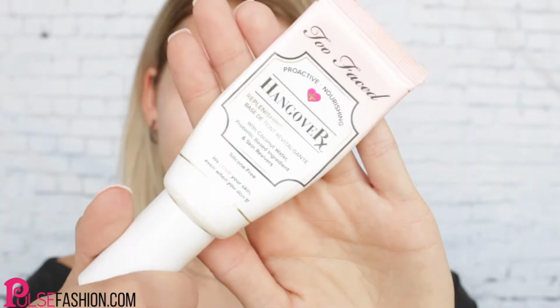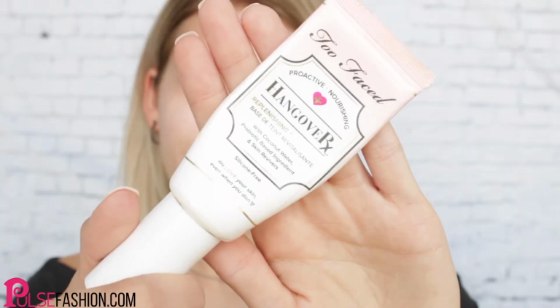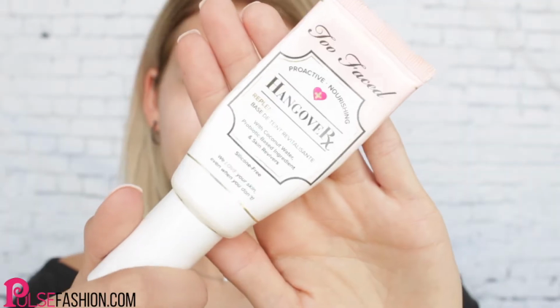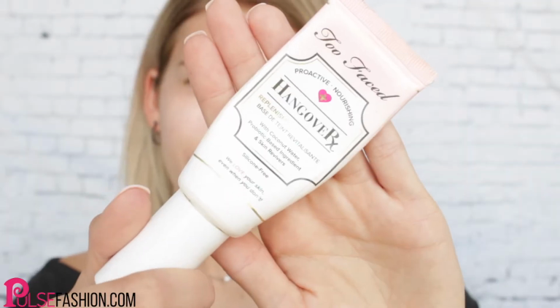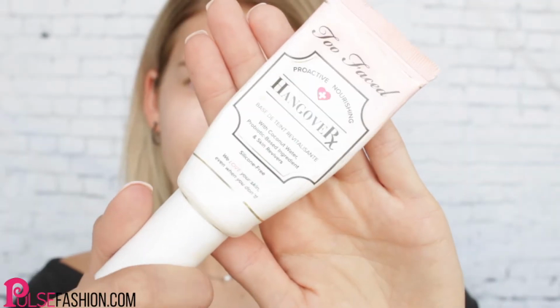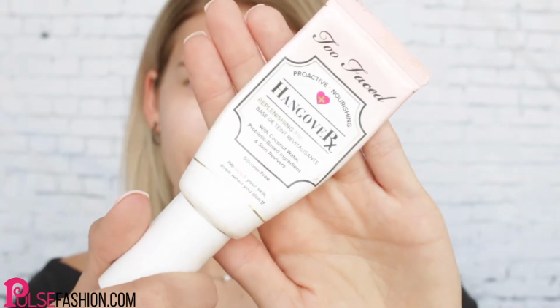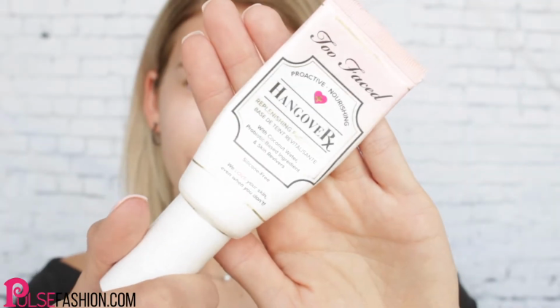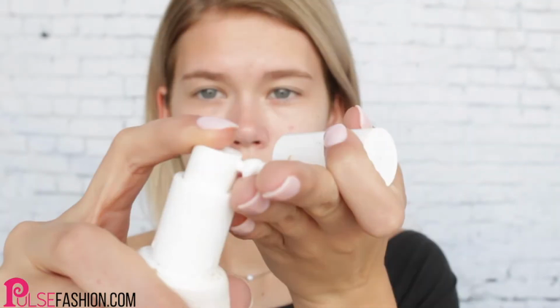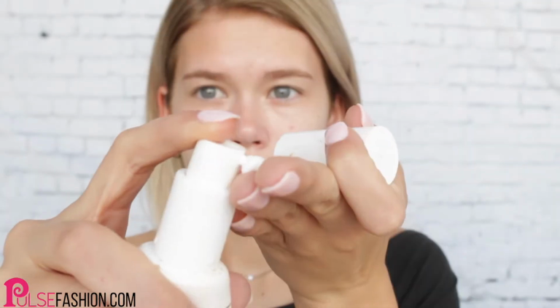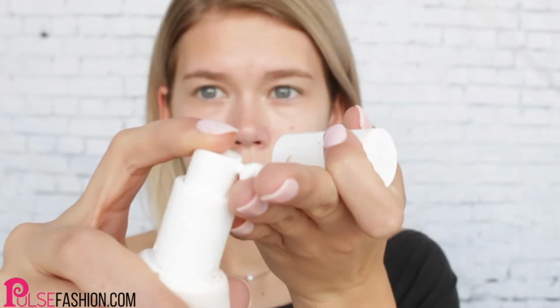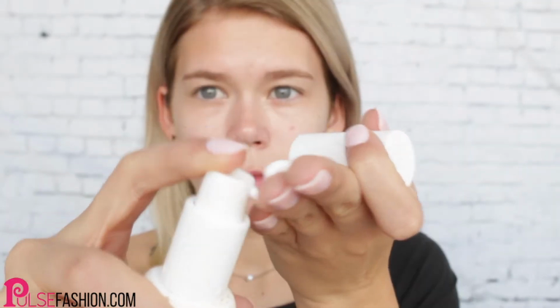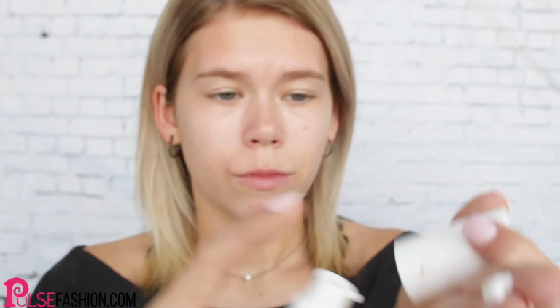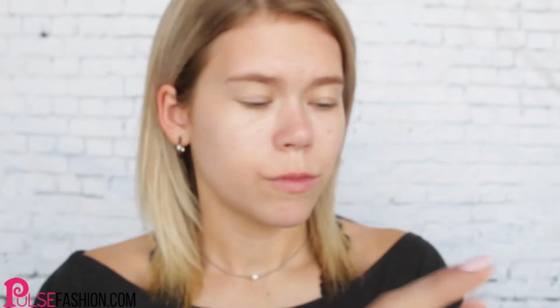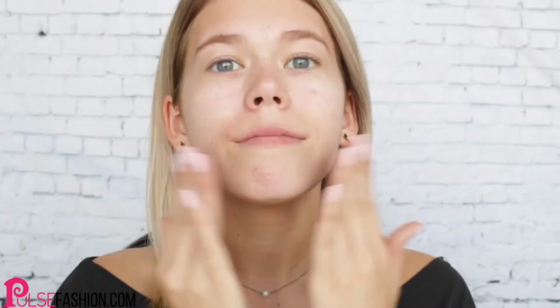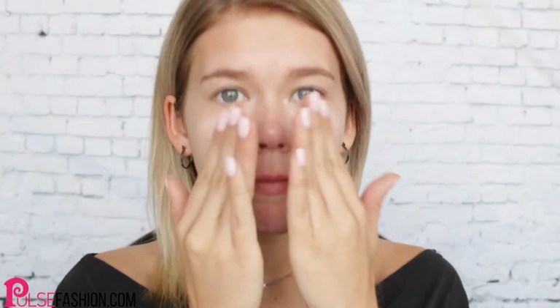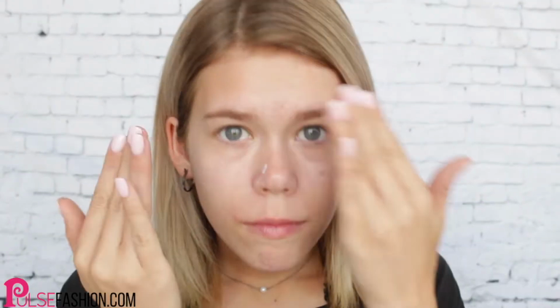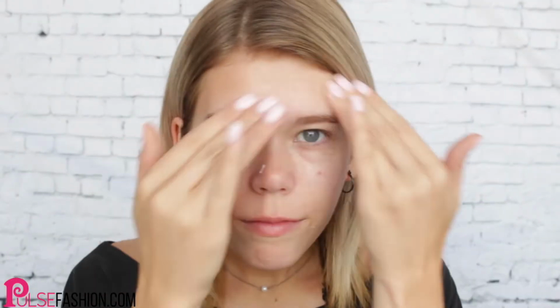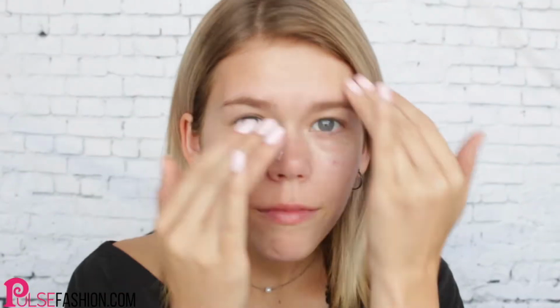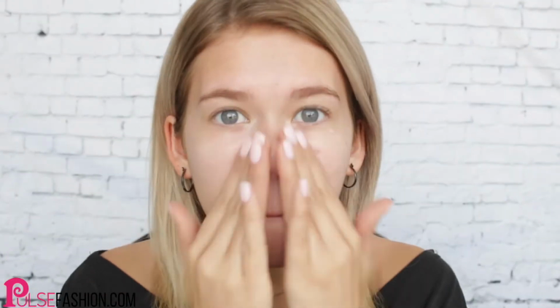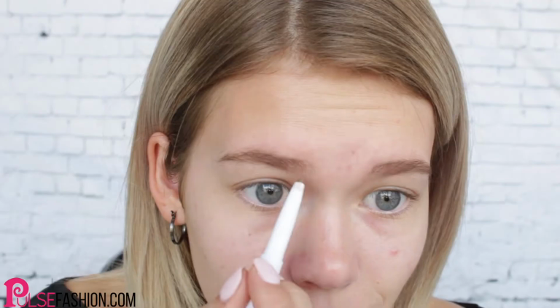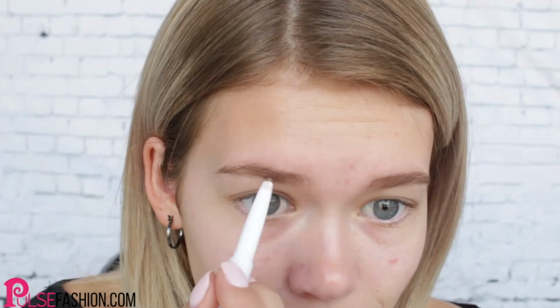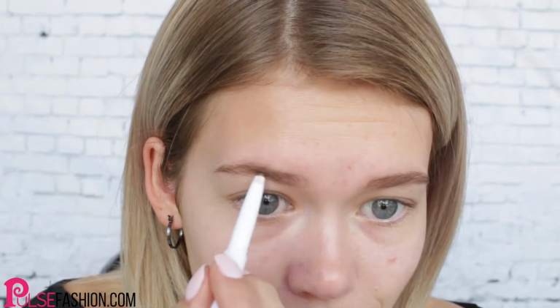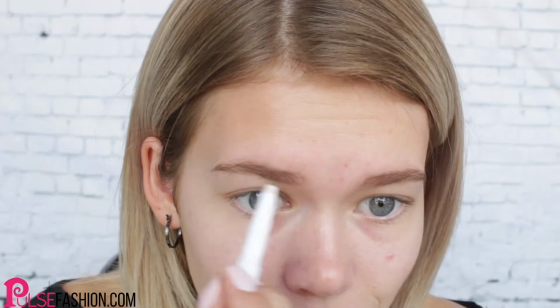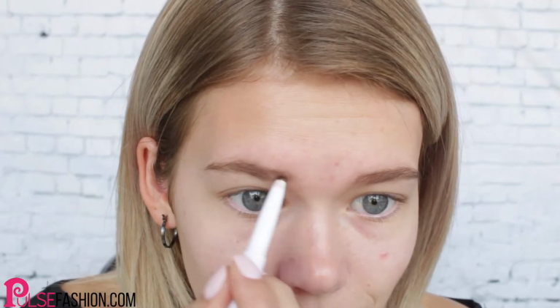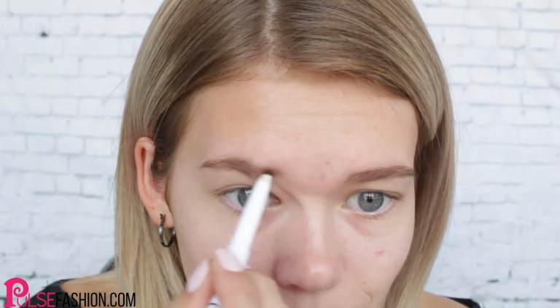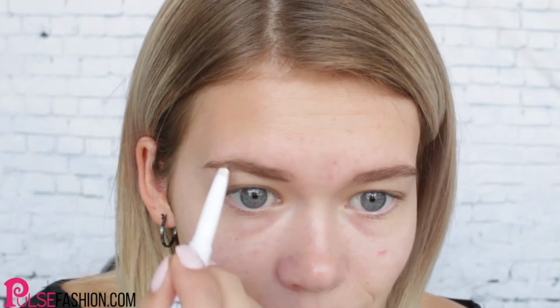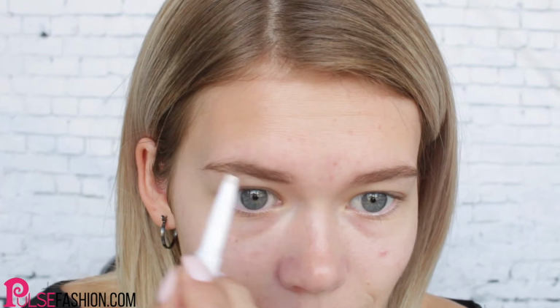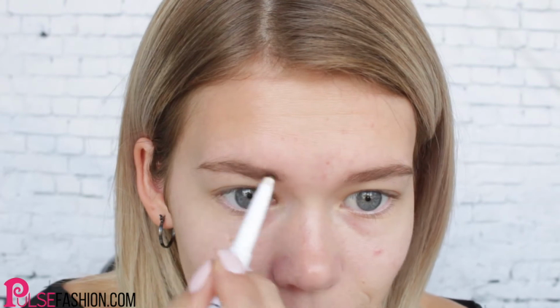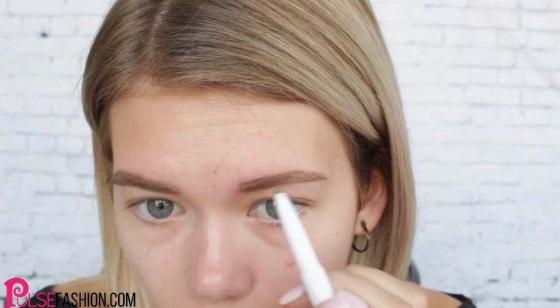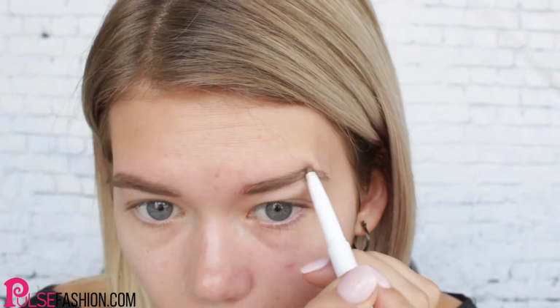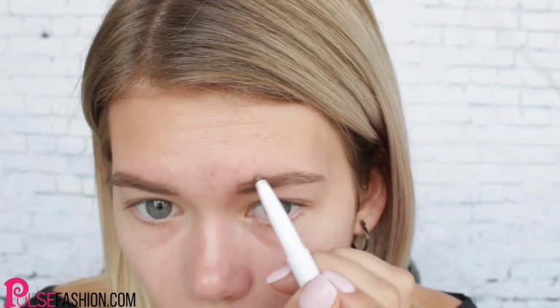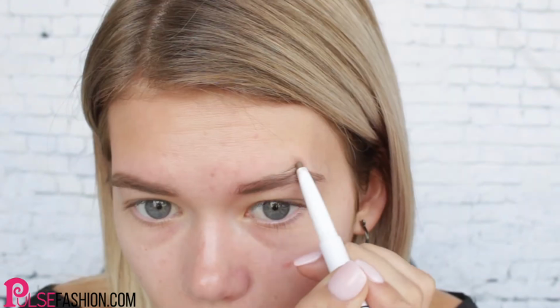First I'm just priming my face so that my foundation stays in place all day long, and then I'm moving on to eyebrows.